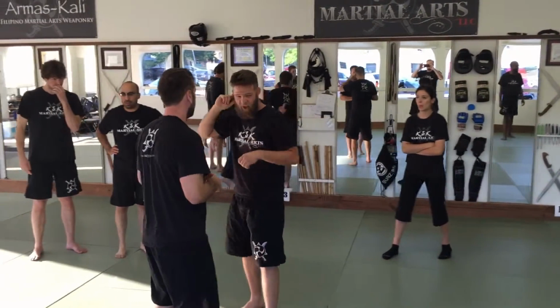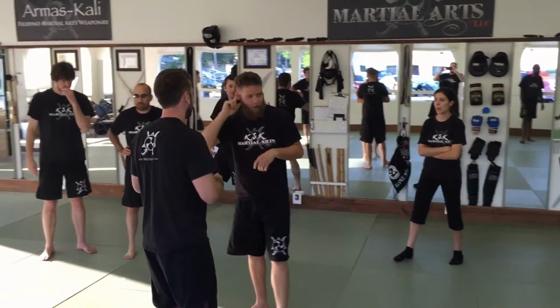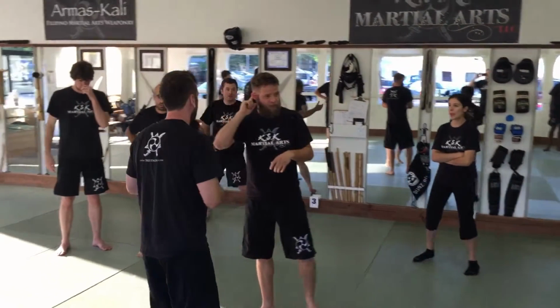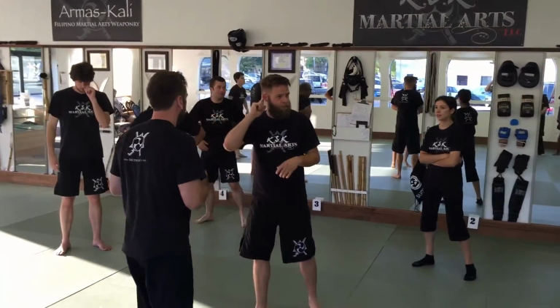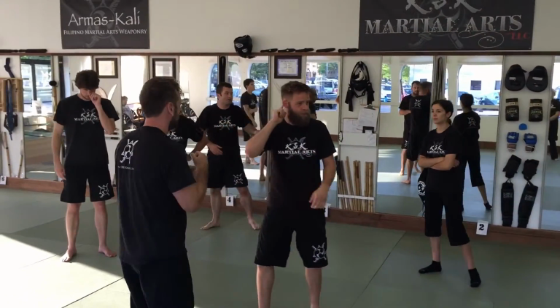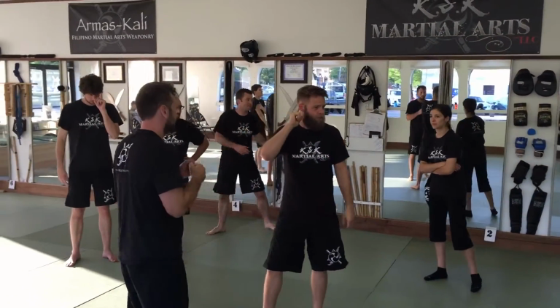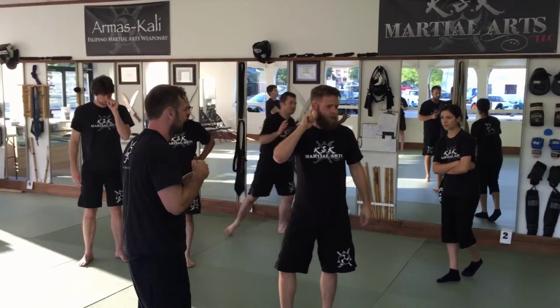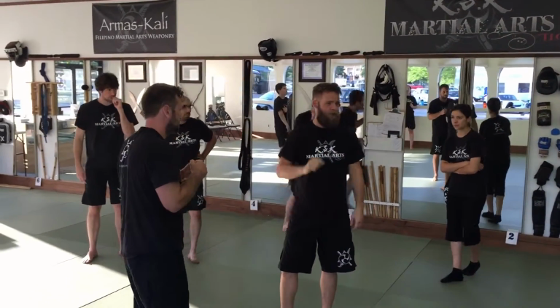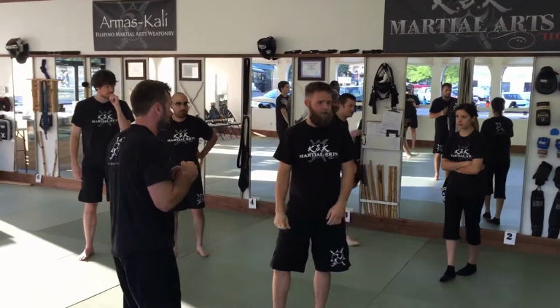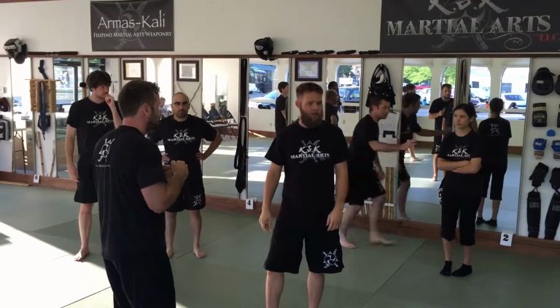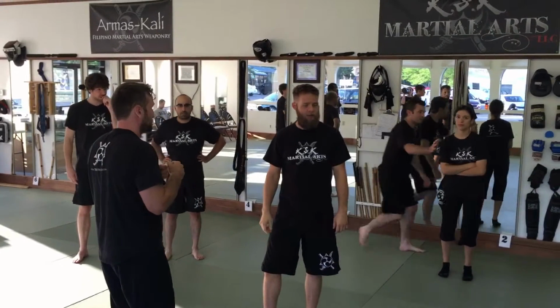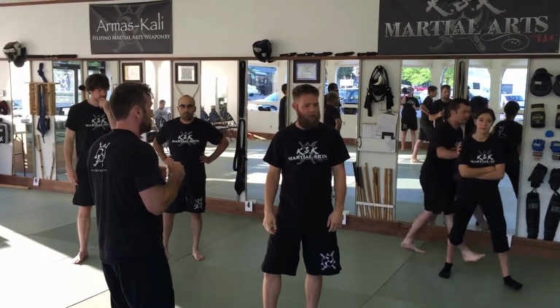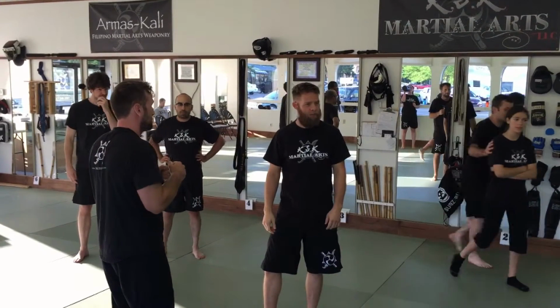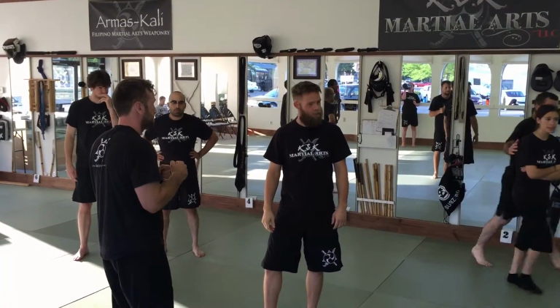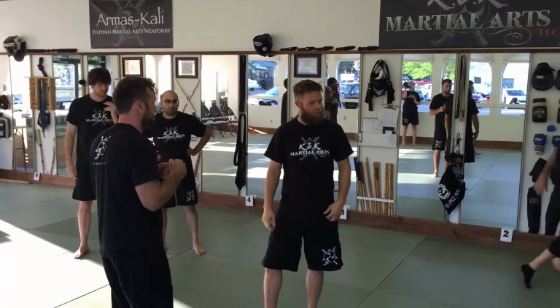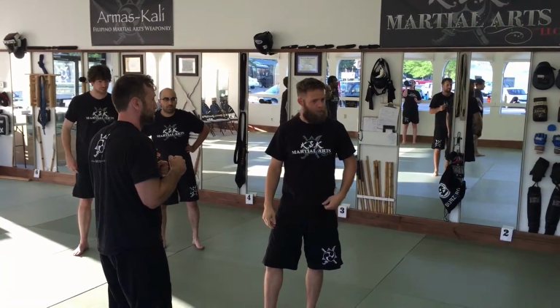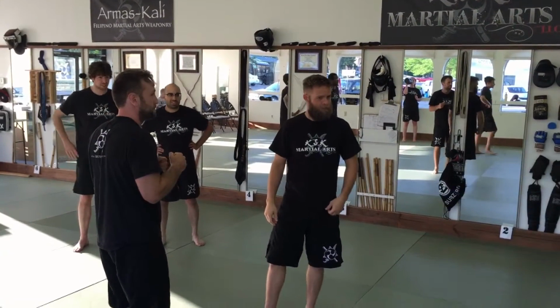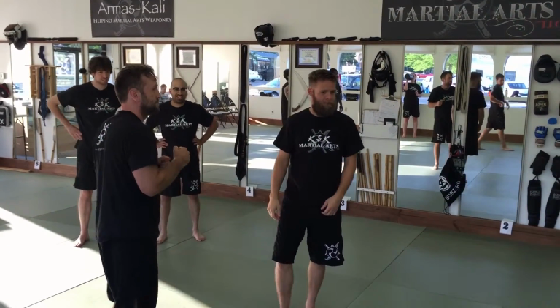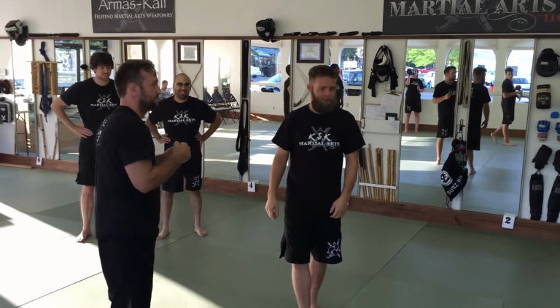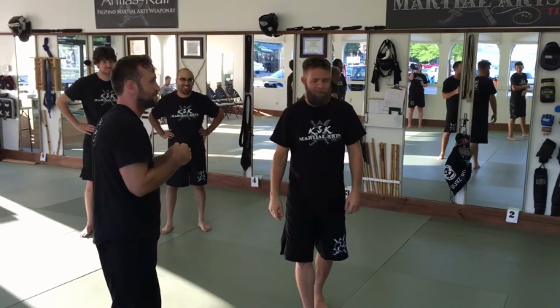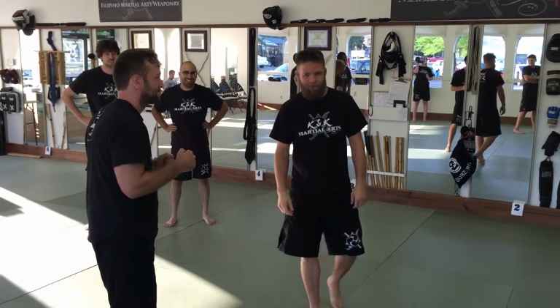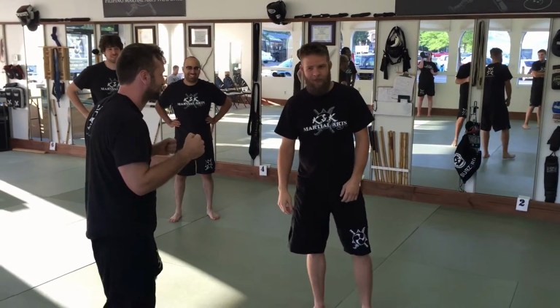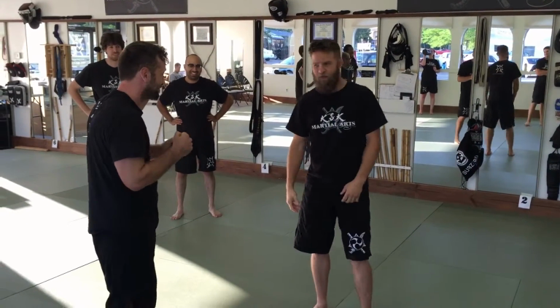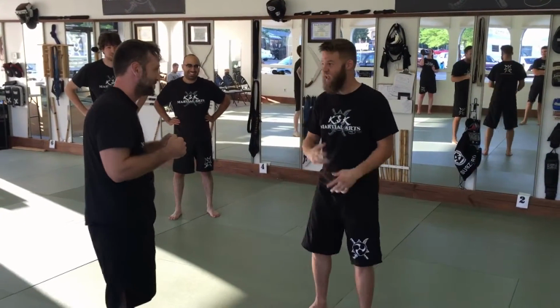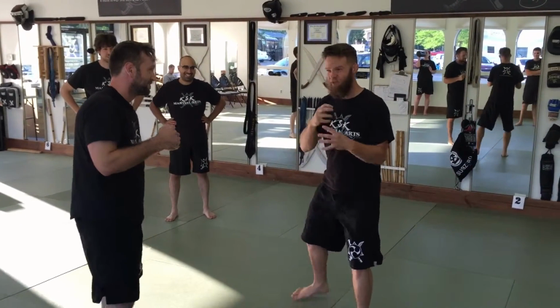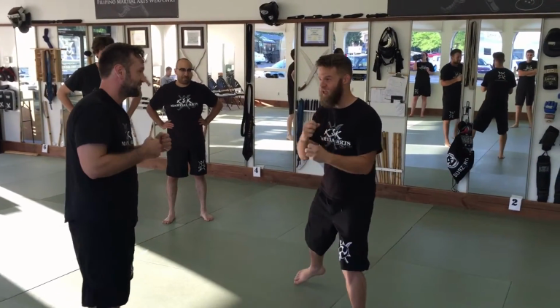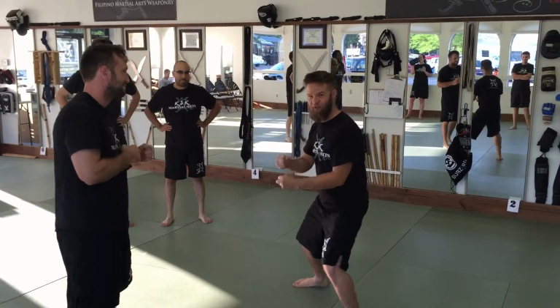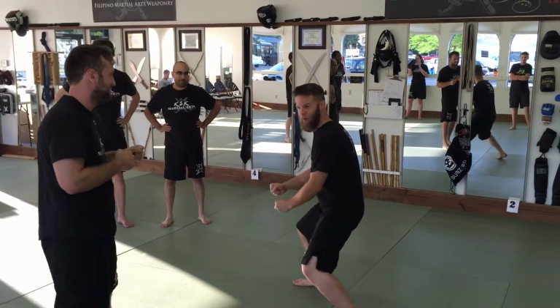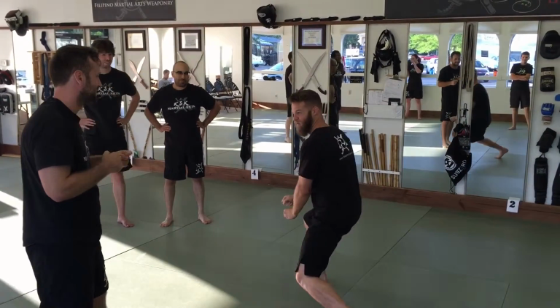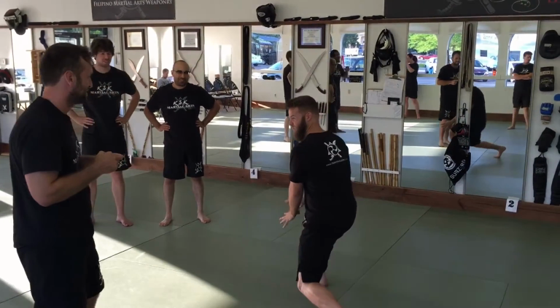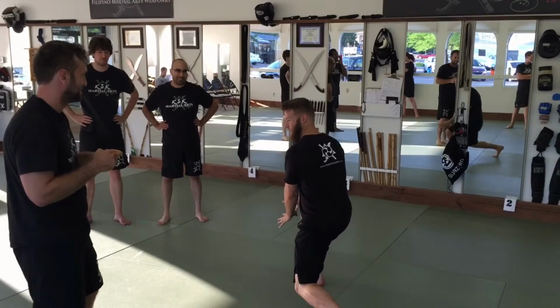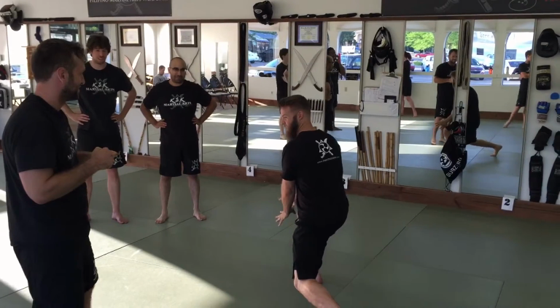Okay, everybody watching? Keep your eye on — stop picking on Tim. I look over and she's like, 'I just want to get it real quick!' Keep it down!